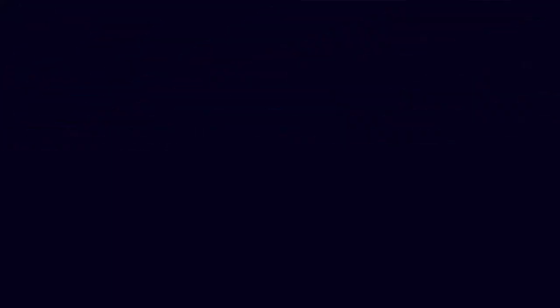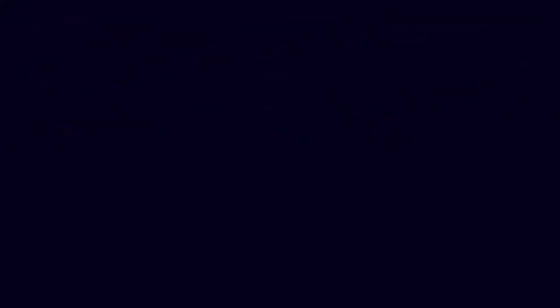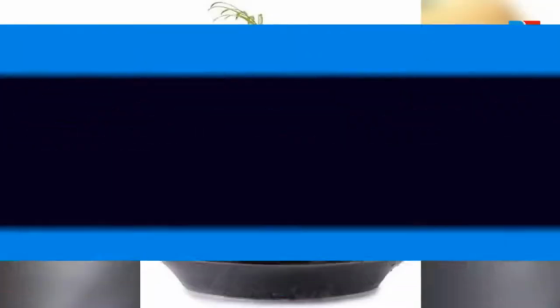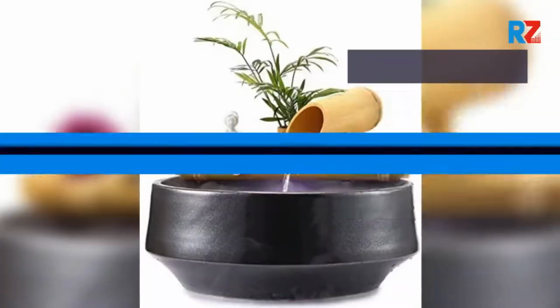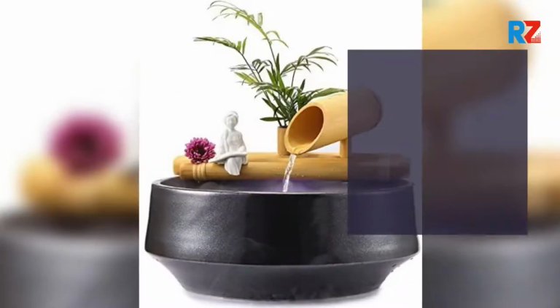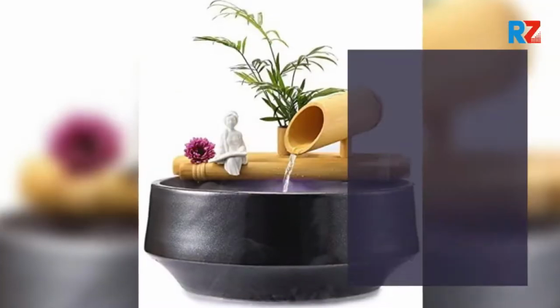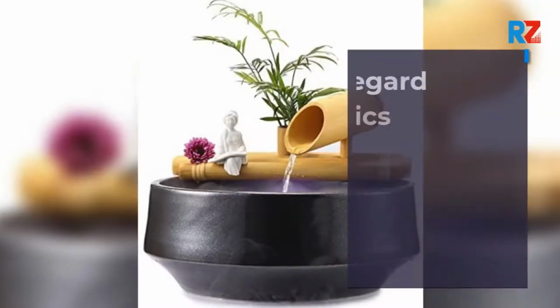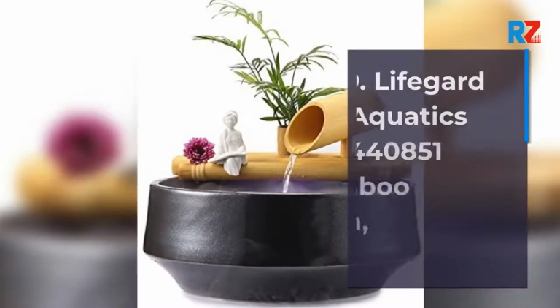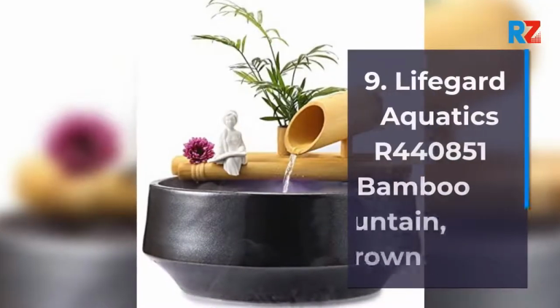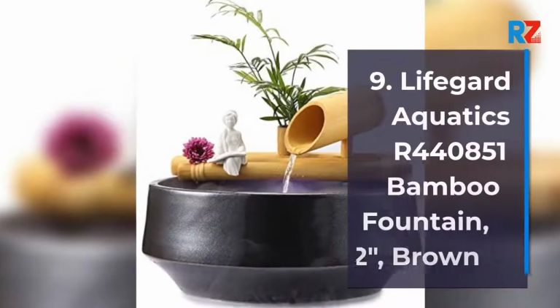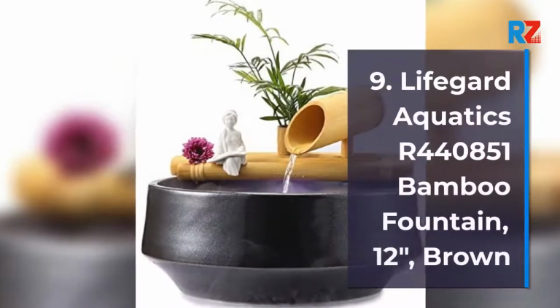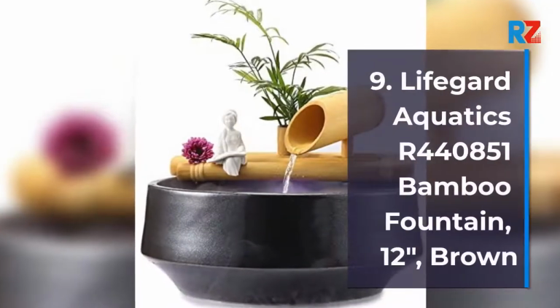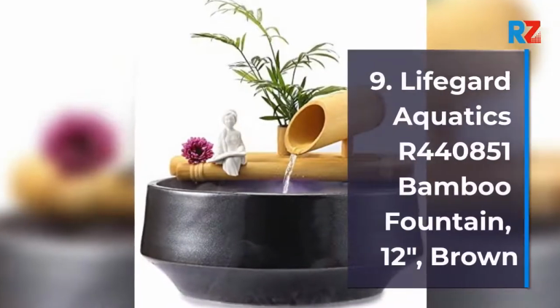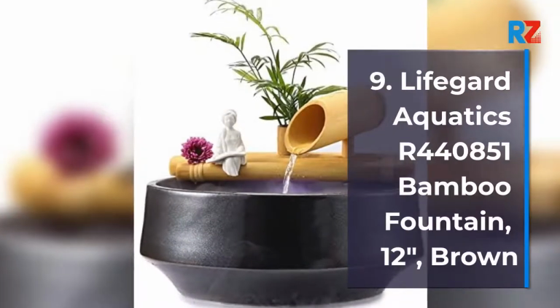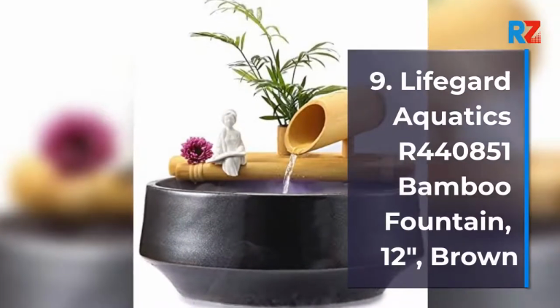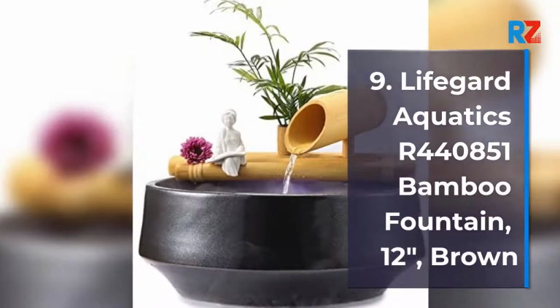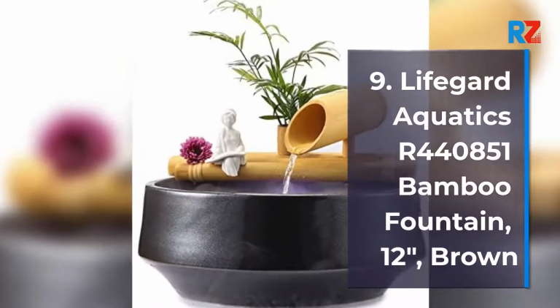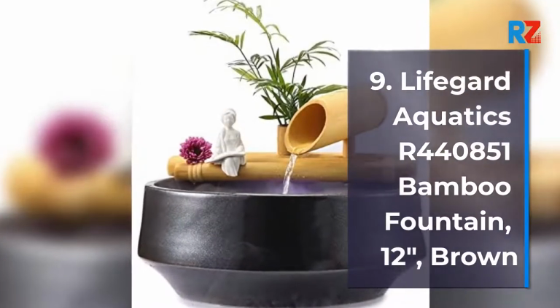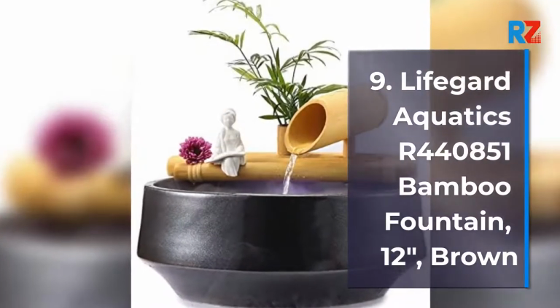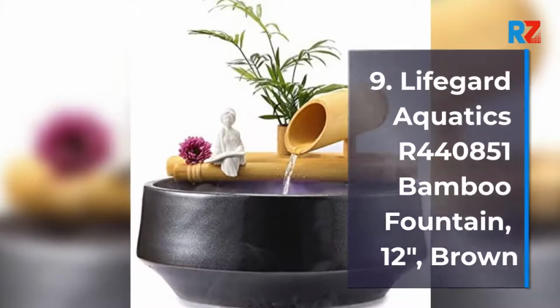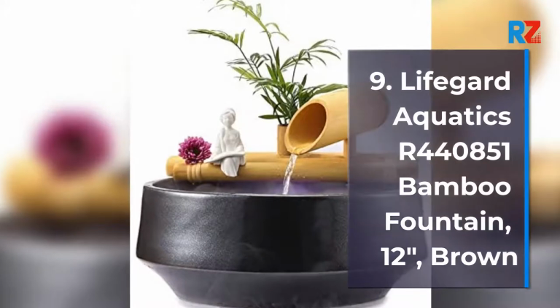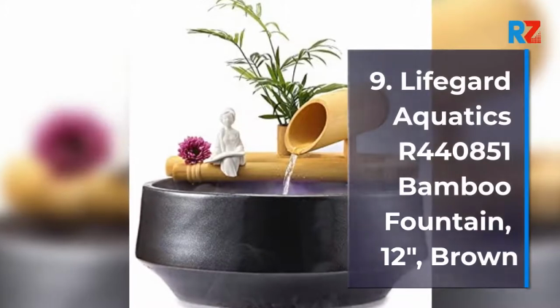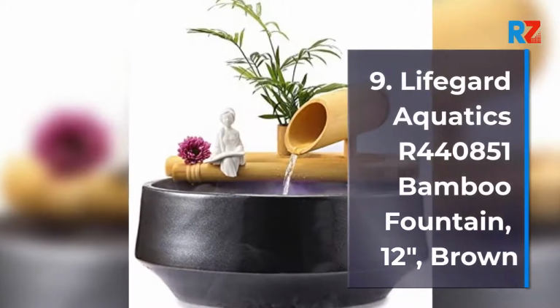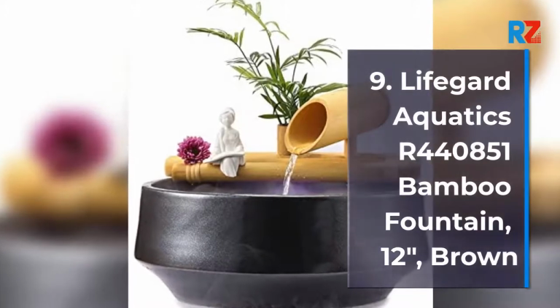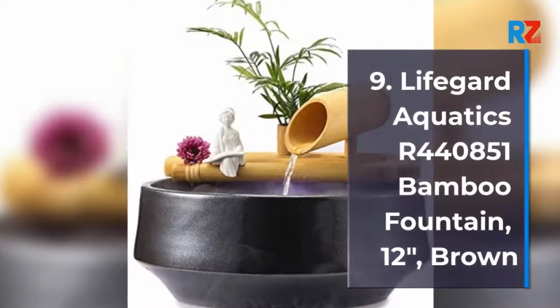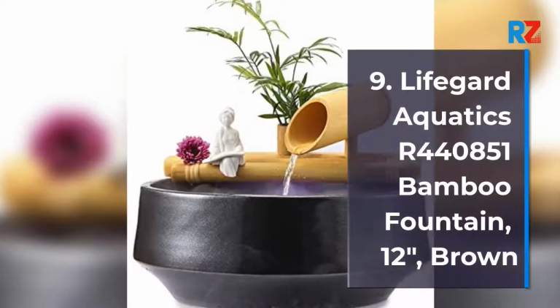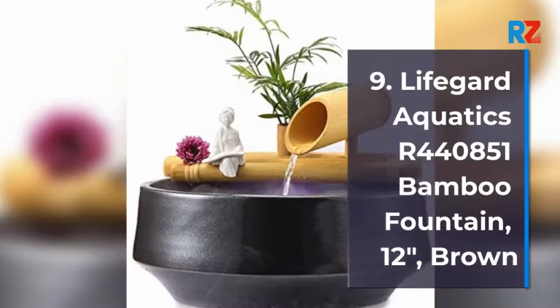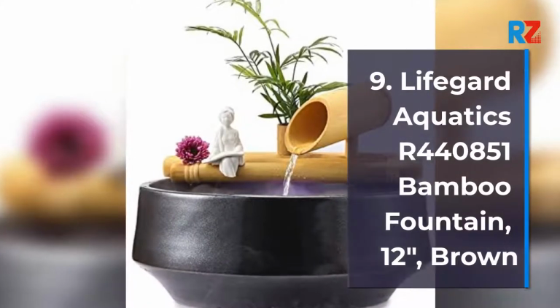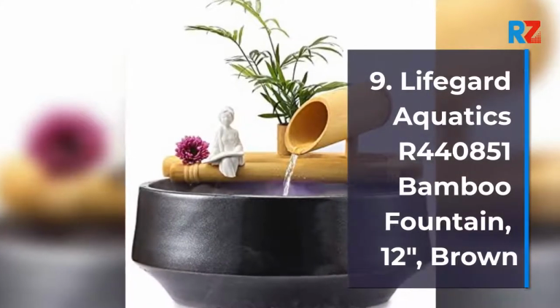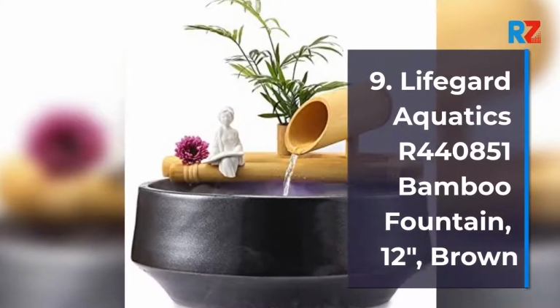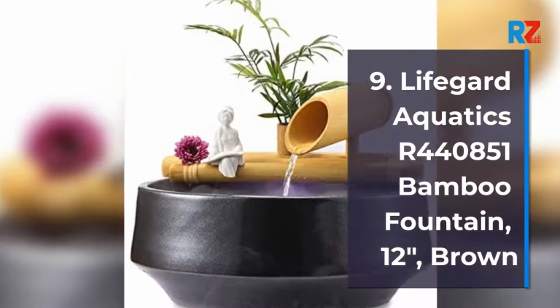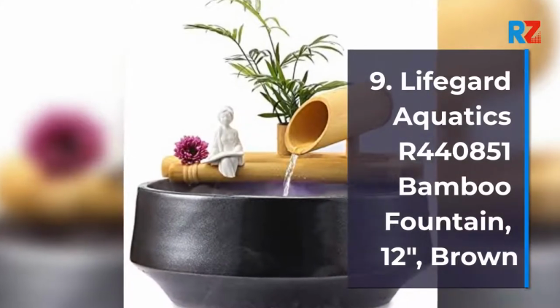9. Lifeguard Aquatics R440851 Bamboo Fountain, 12-Inches, Brown.